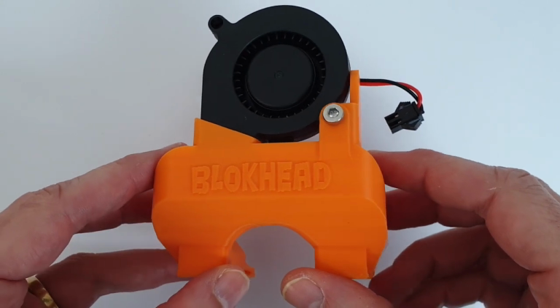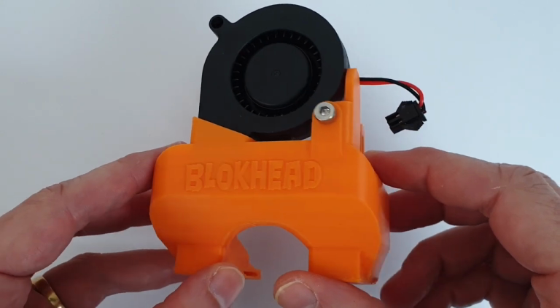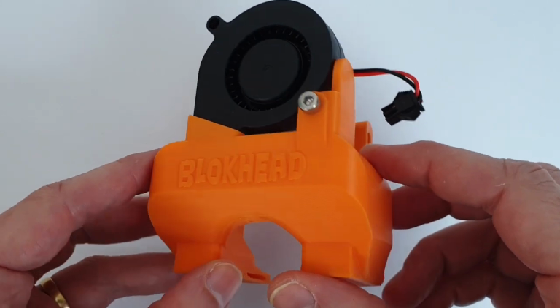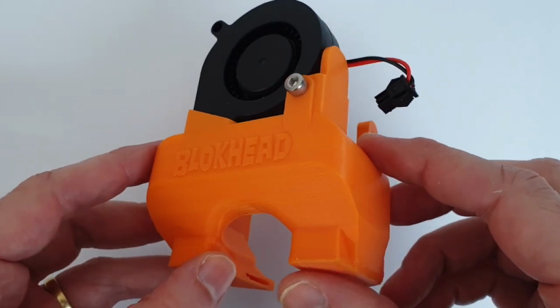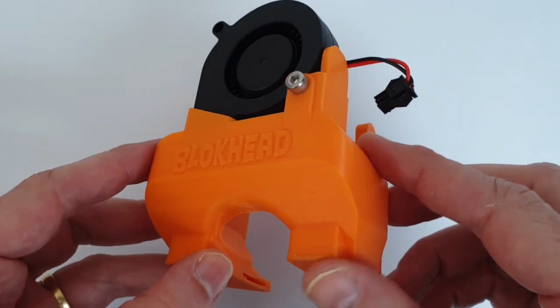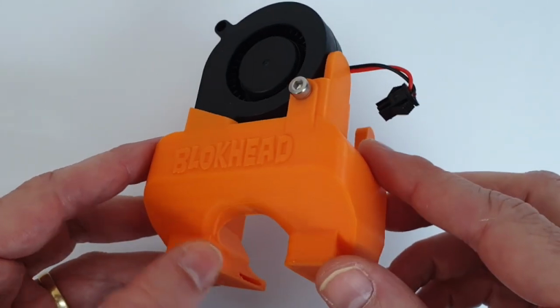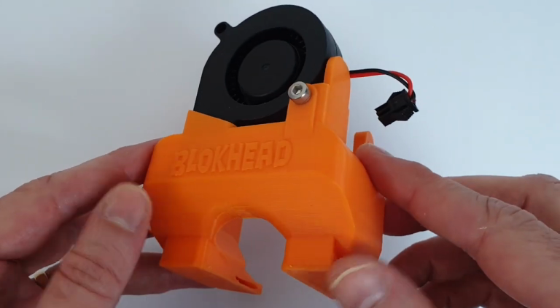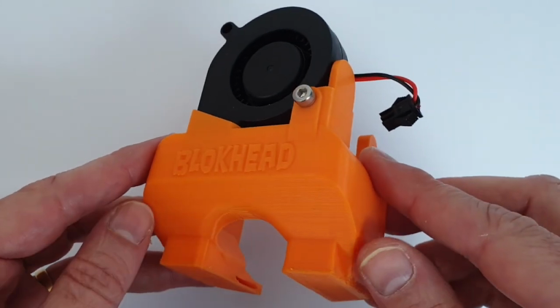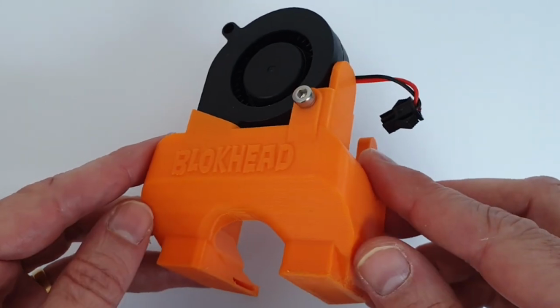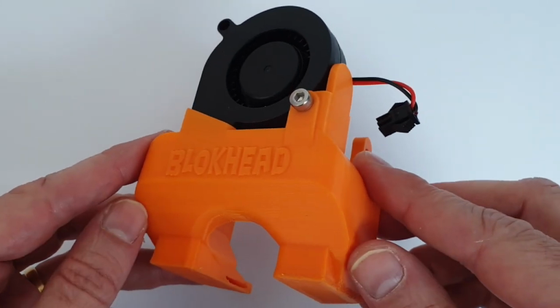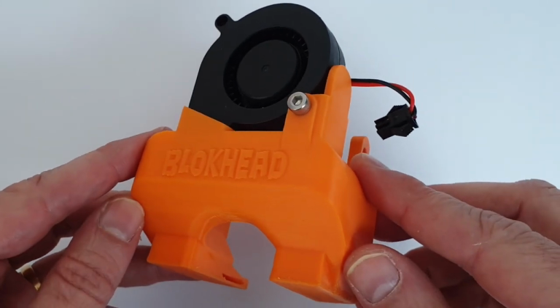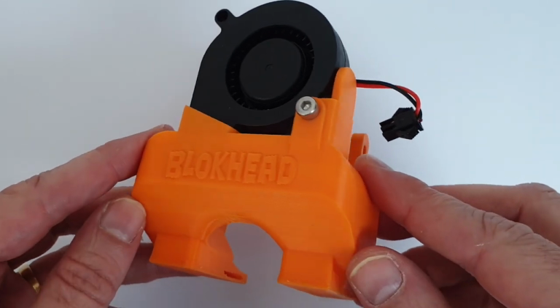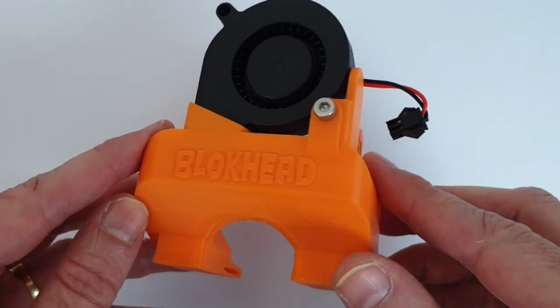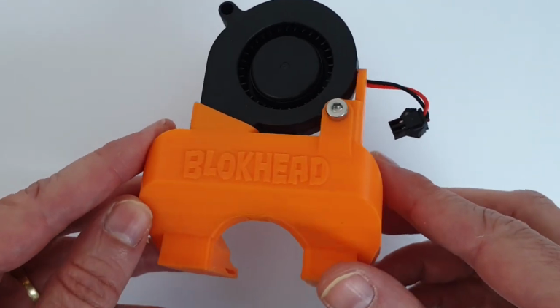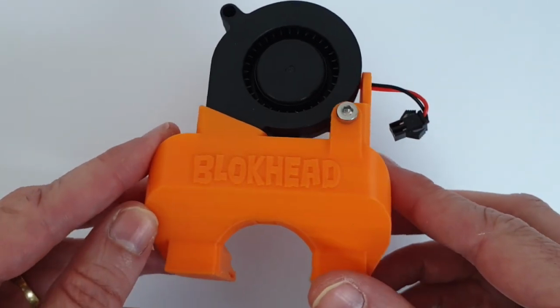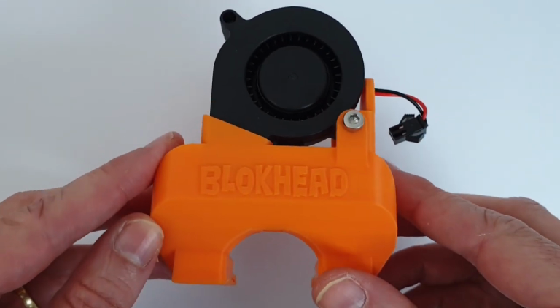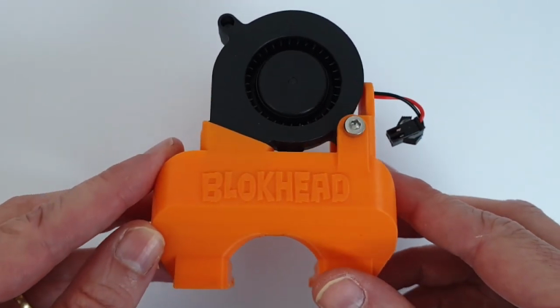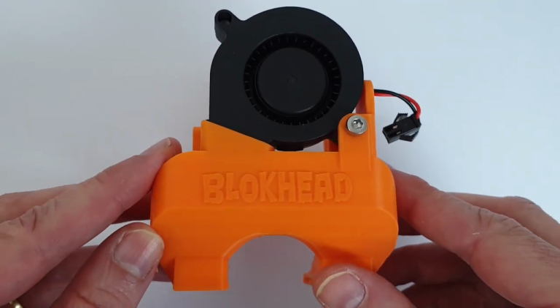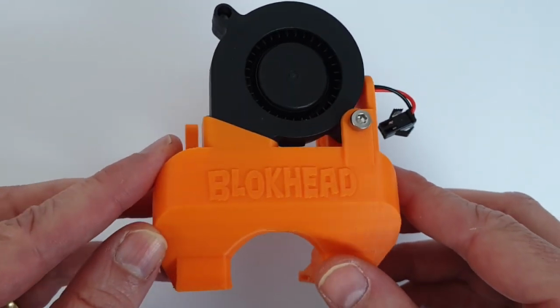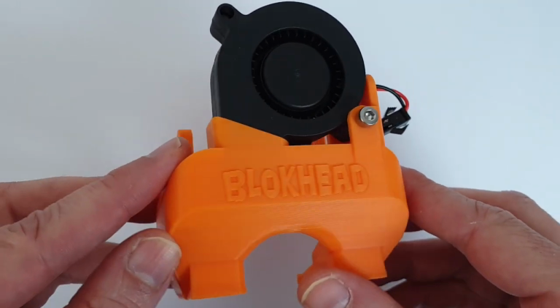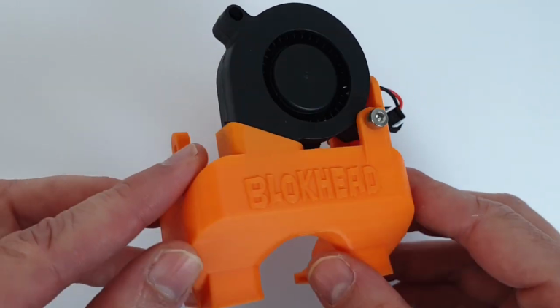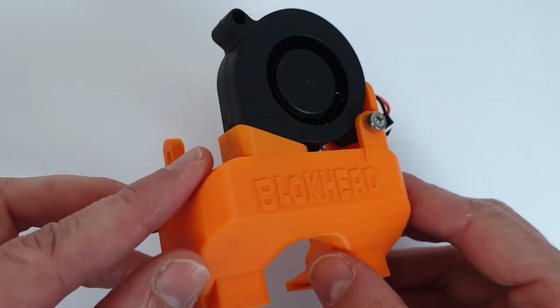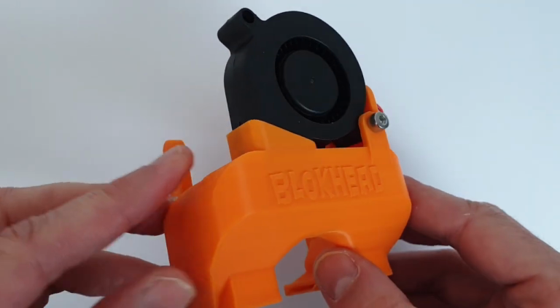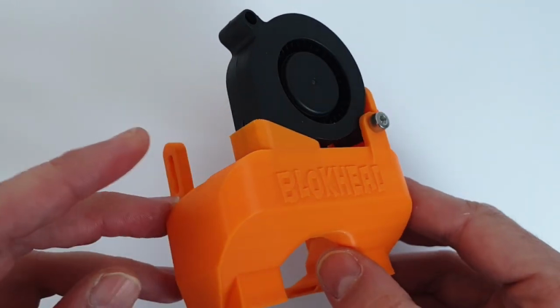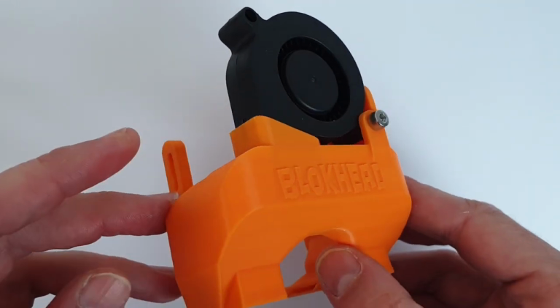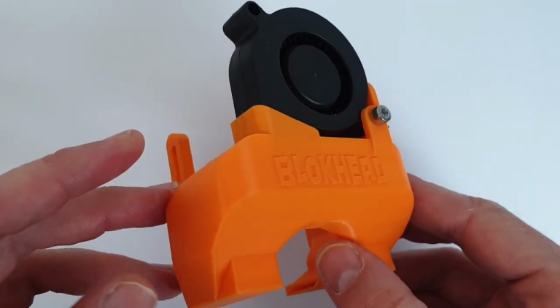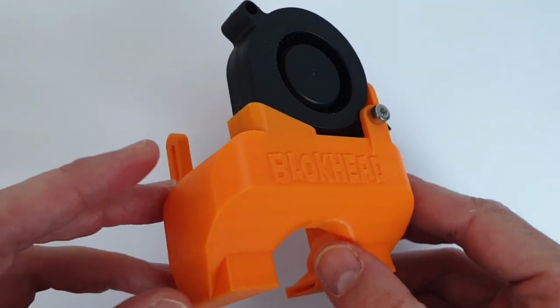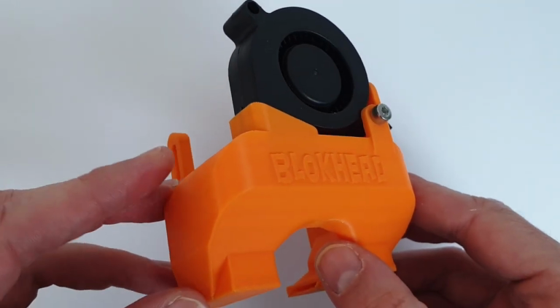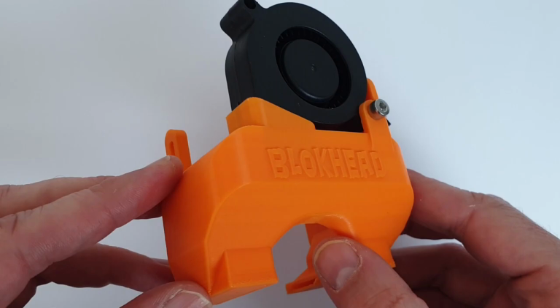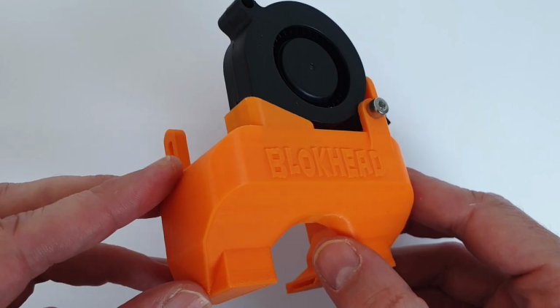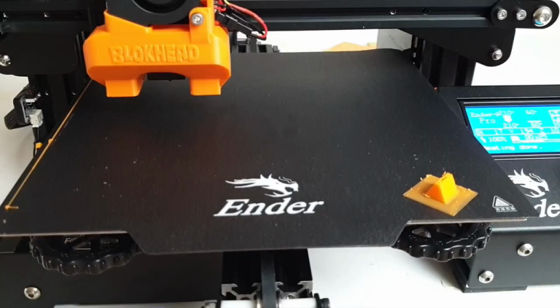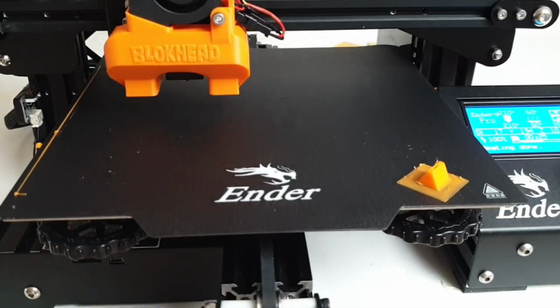Hey, what's up guys! Today I take a look at the new Bullseye, the Blockhead. Let's get started.